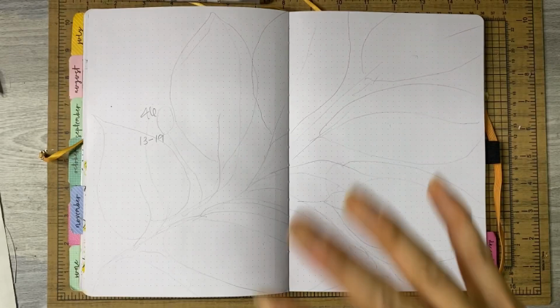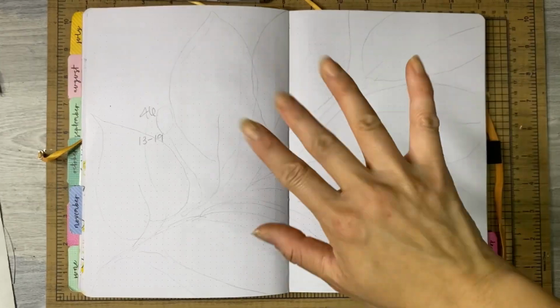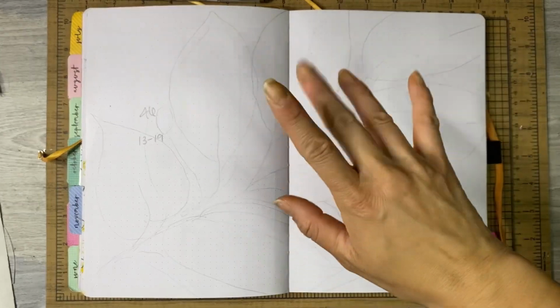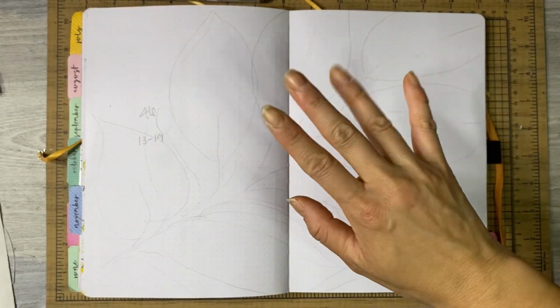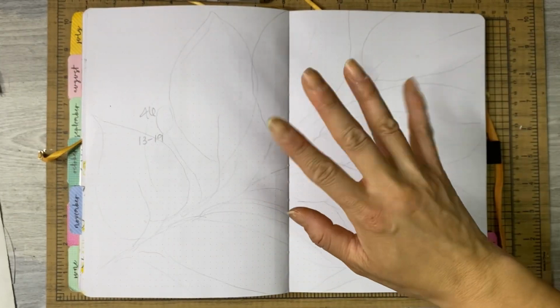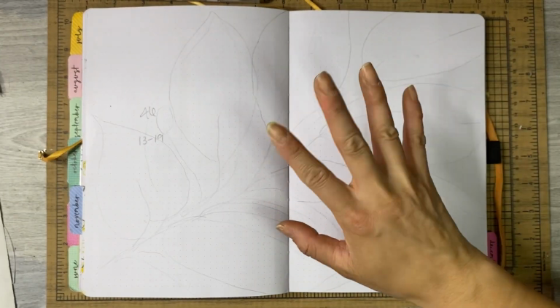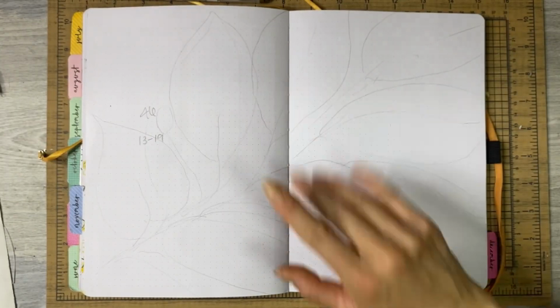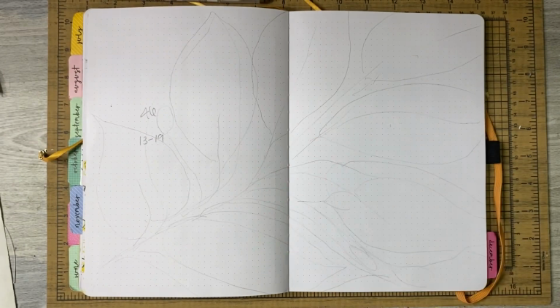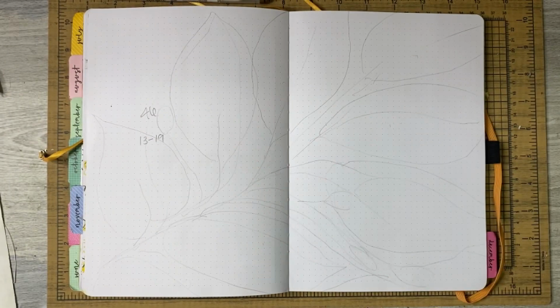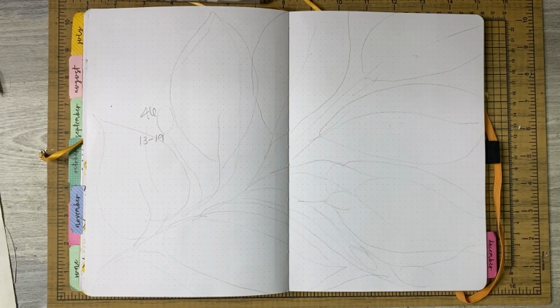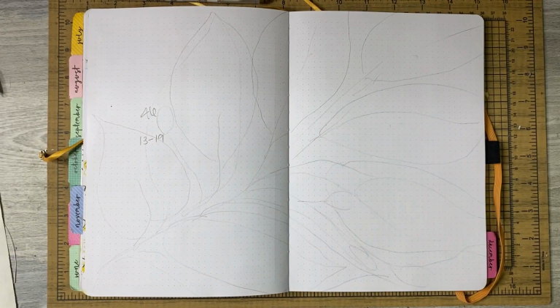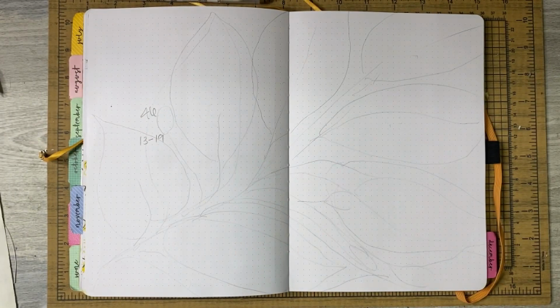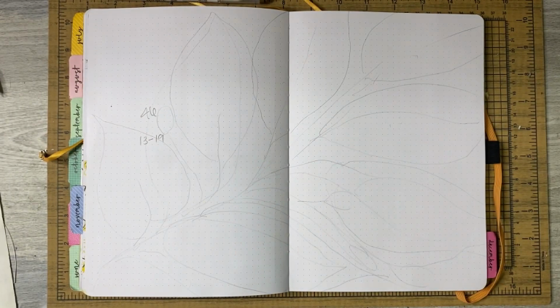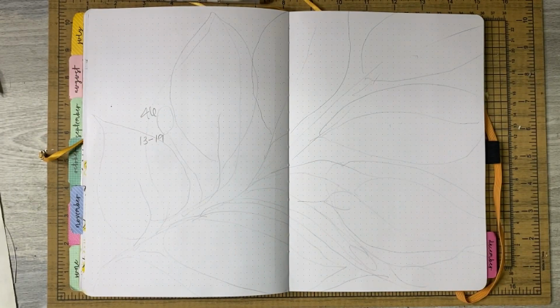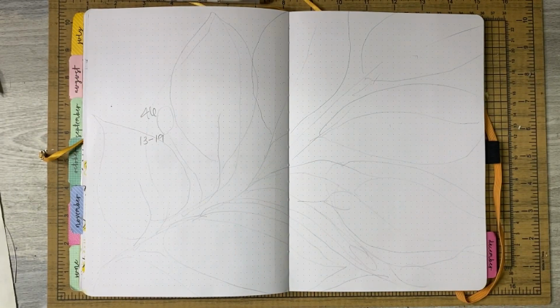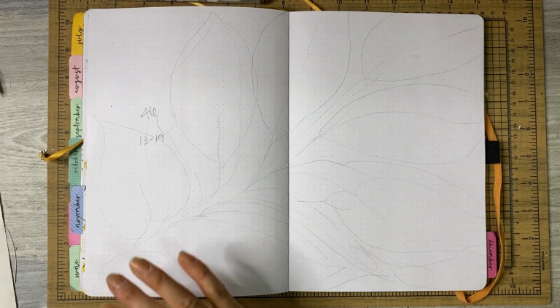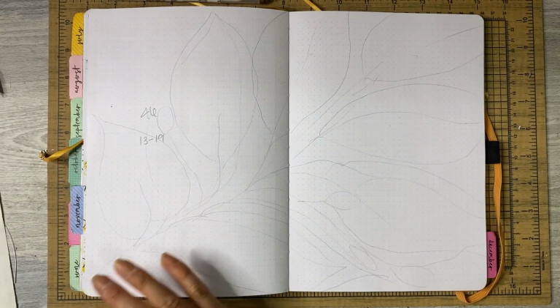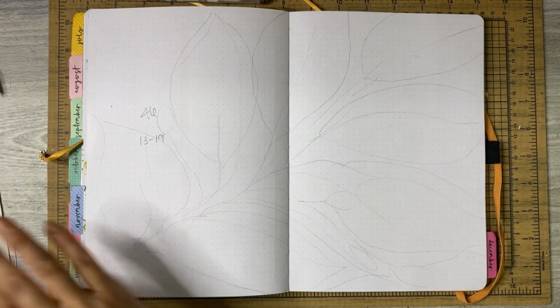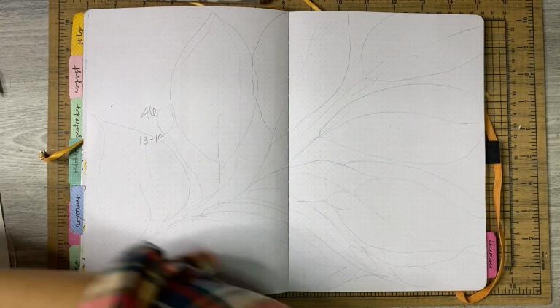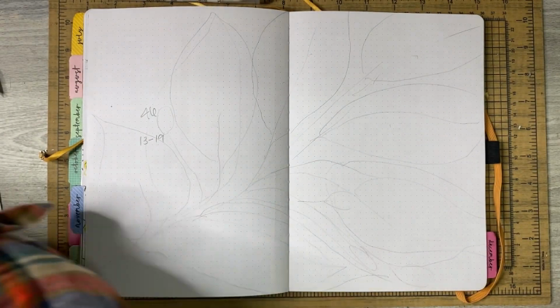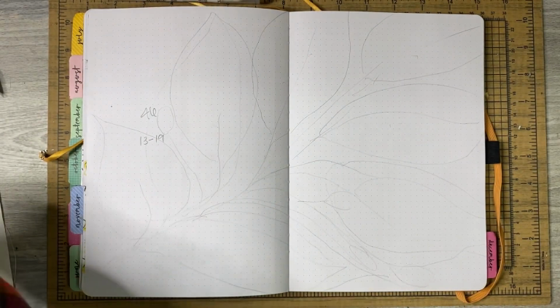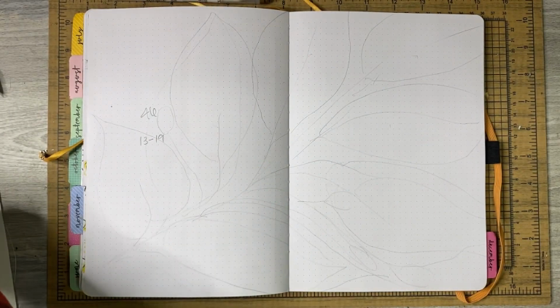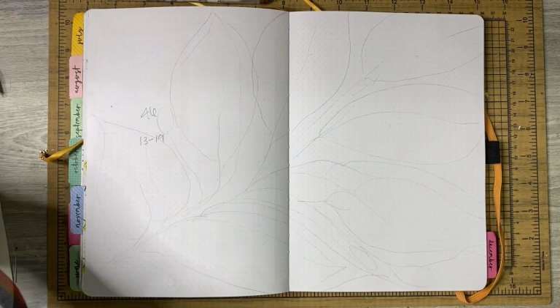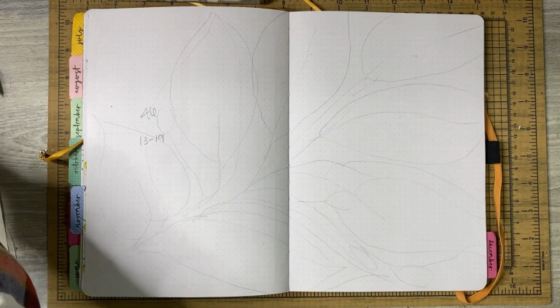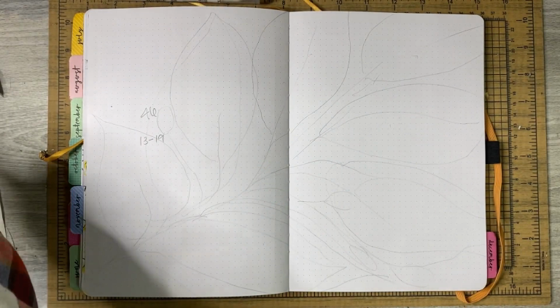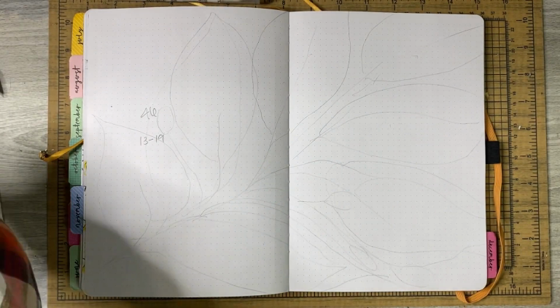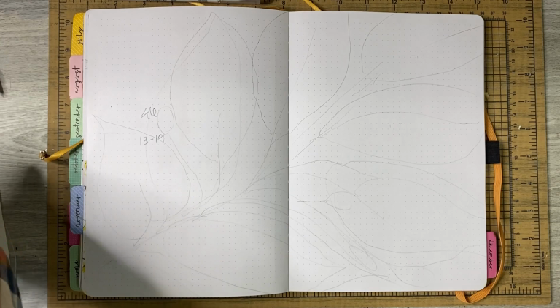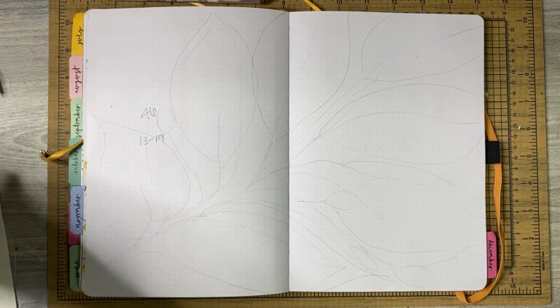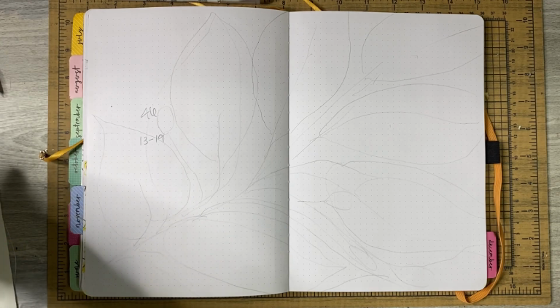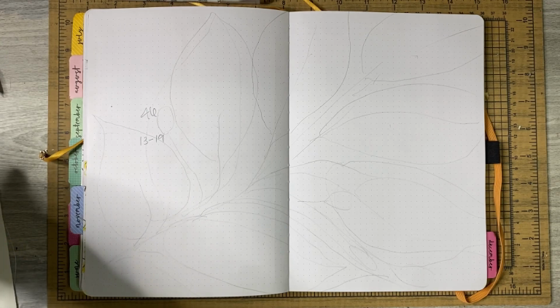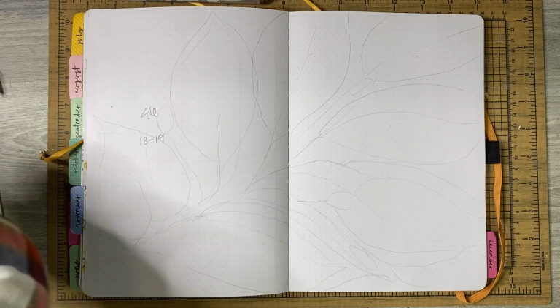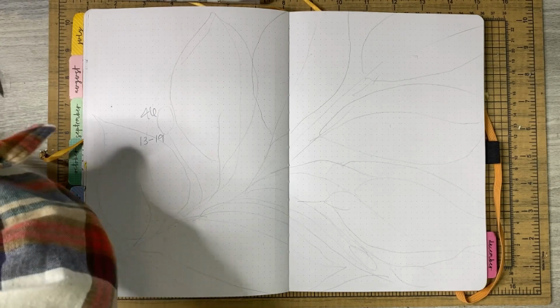Hey everybody, it's Gem with Chappie Plans. Thanks for hanging out with me for this daily journaling video. If you'd like to see what I'm going to do, stick around.